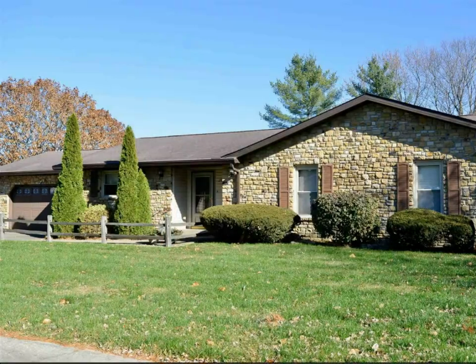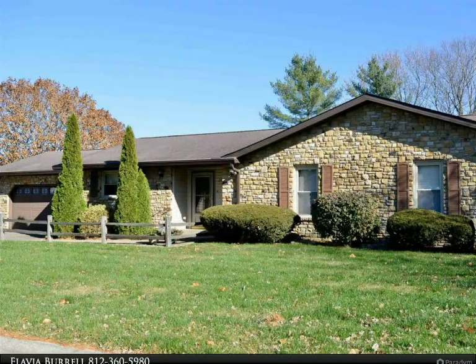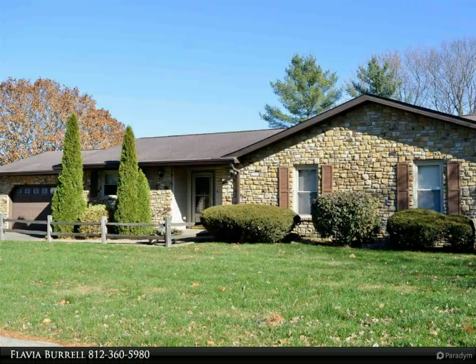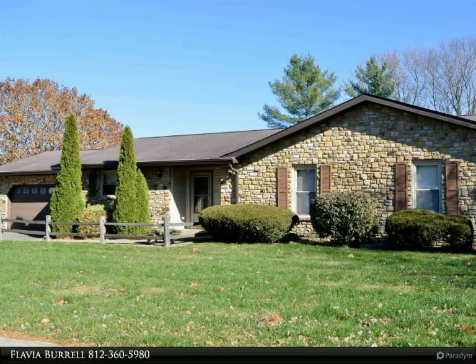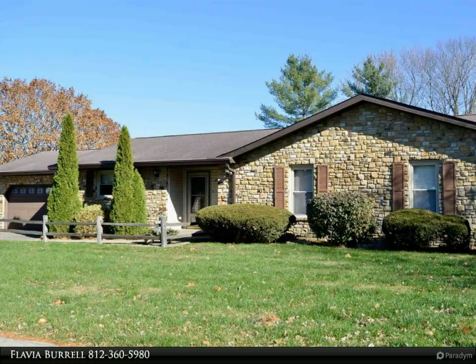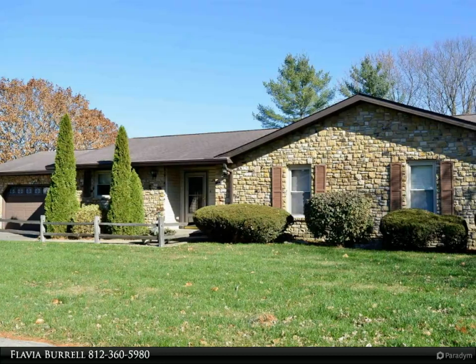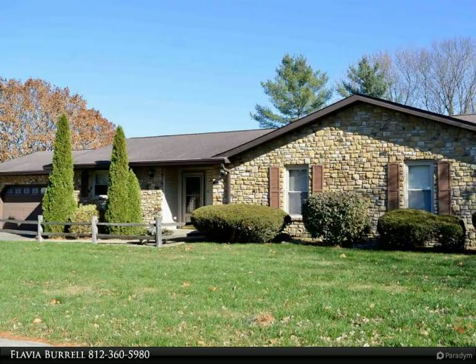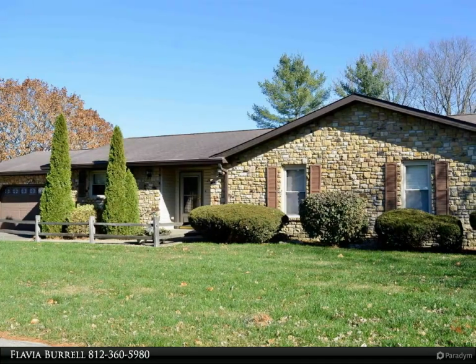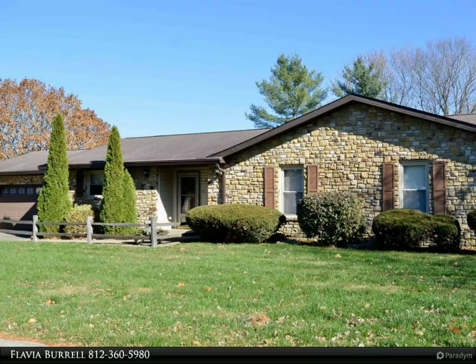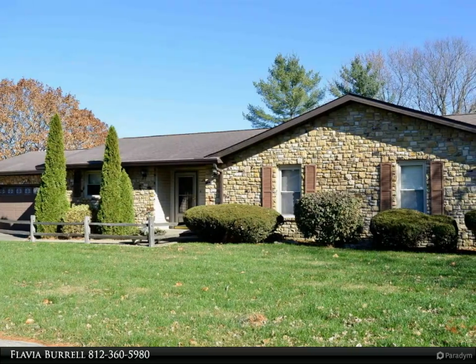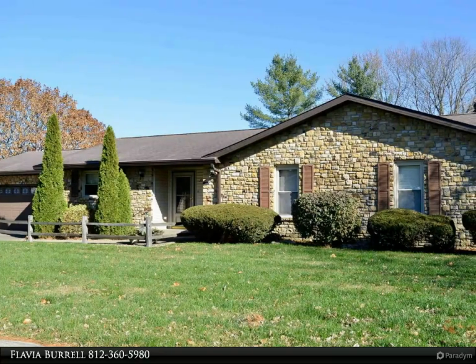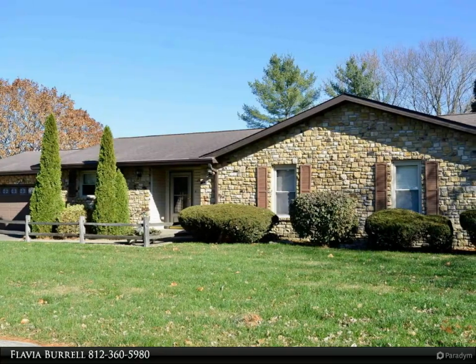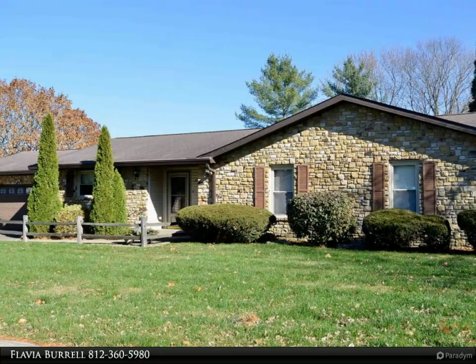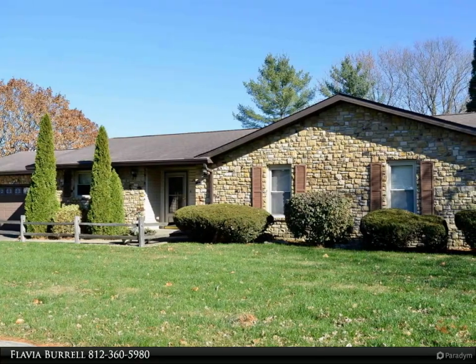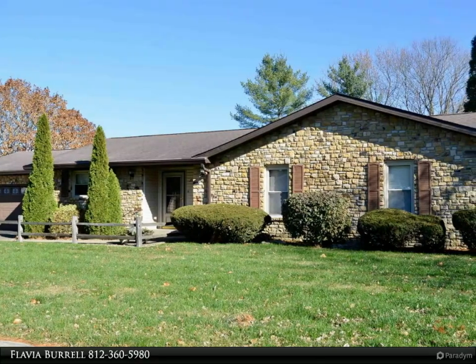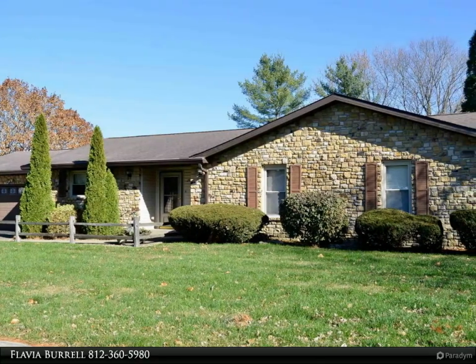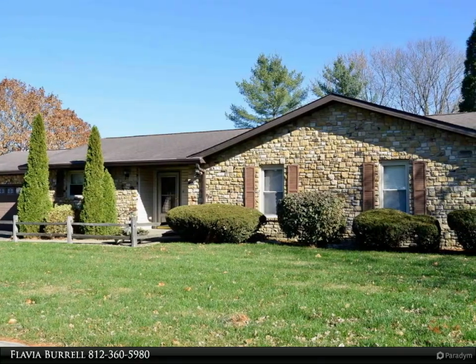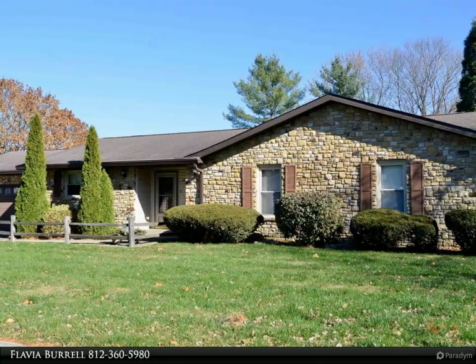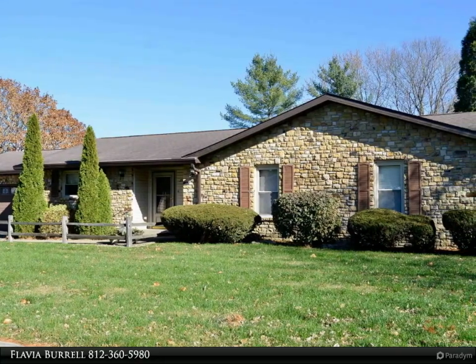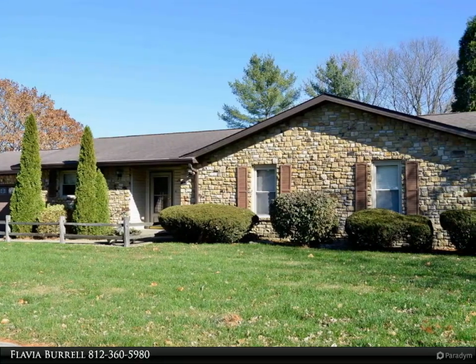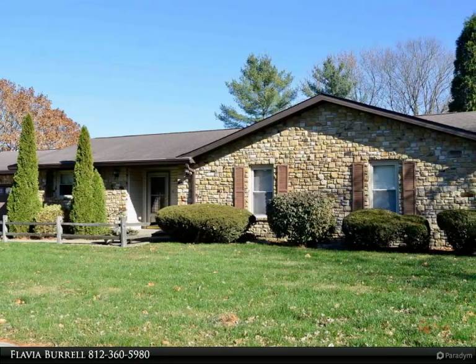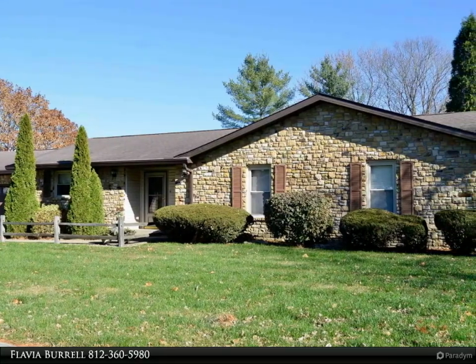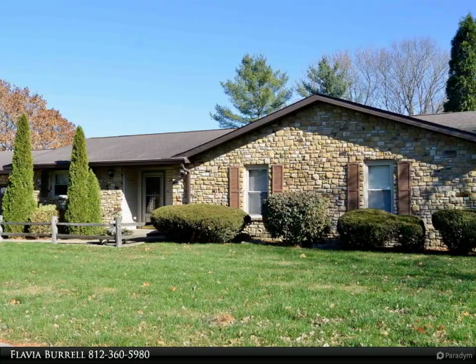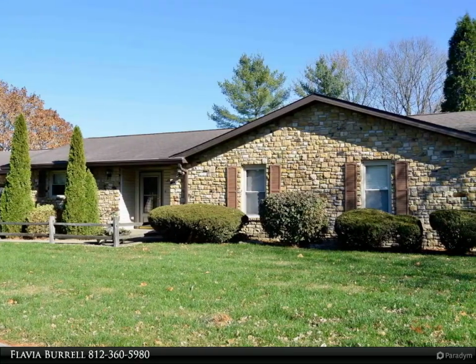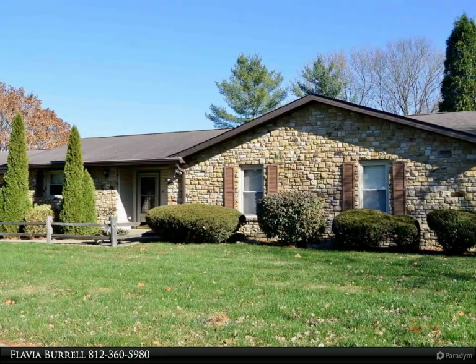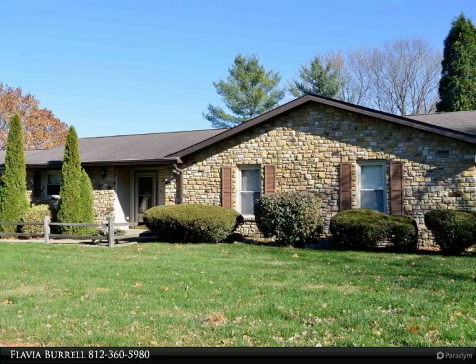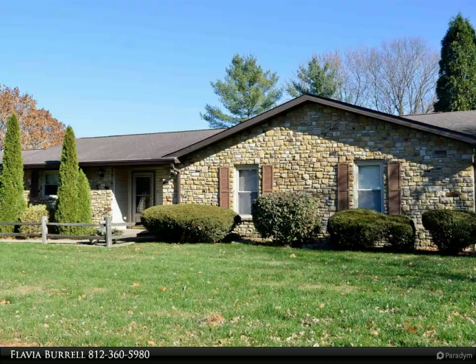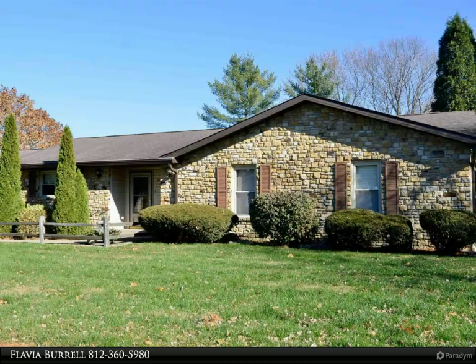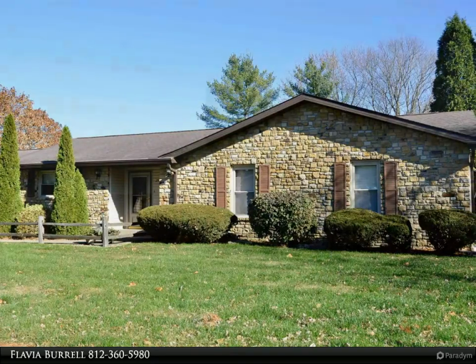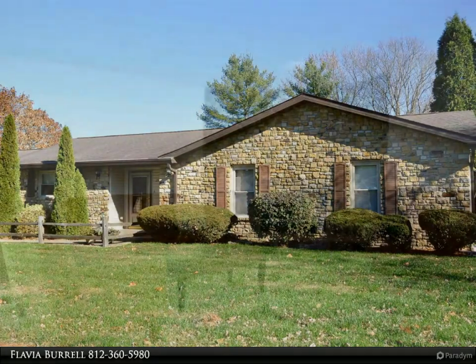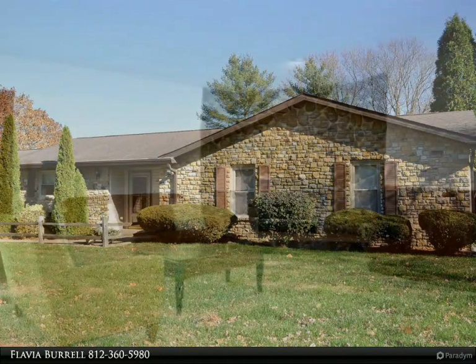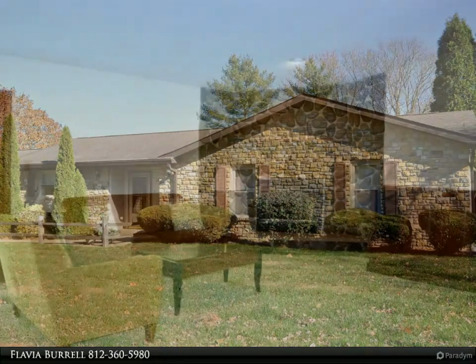This Remax Realty Professionals property video is presented by Flavia Burl. Estate sale, home sold as is.